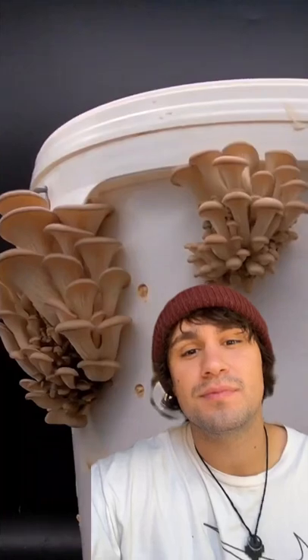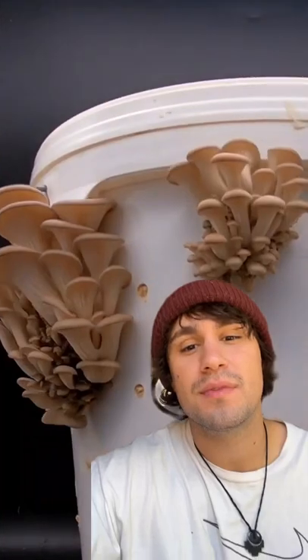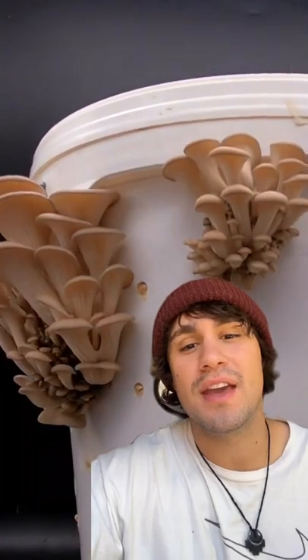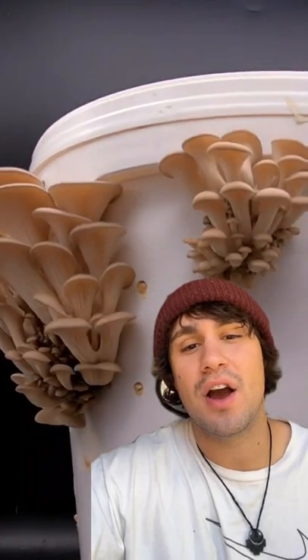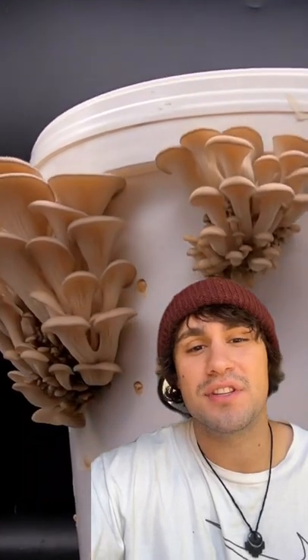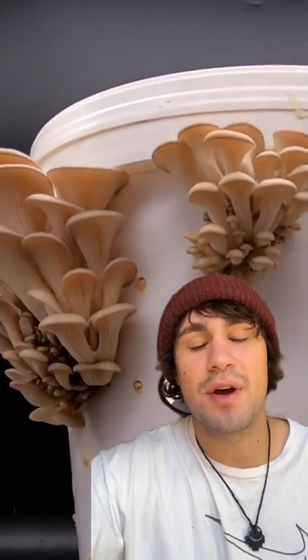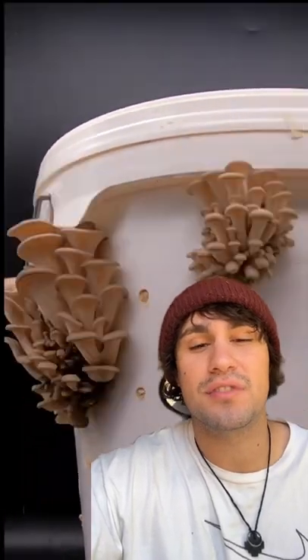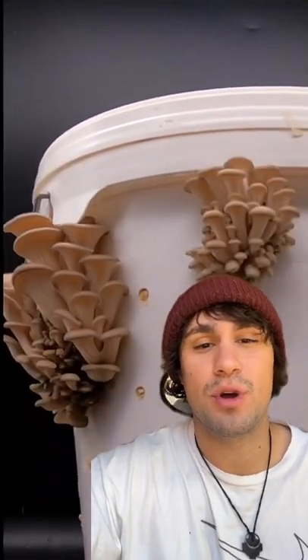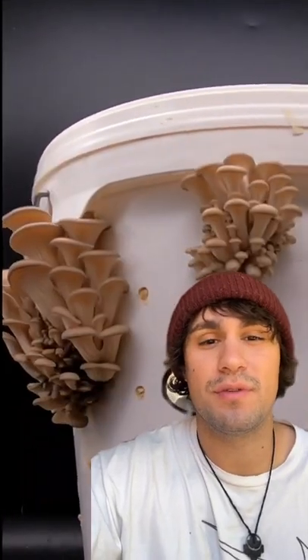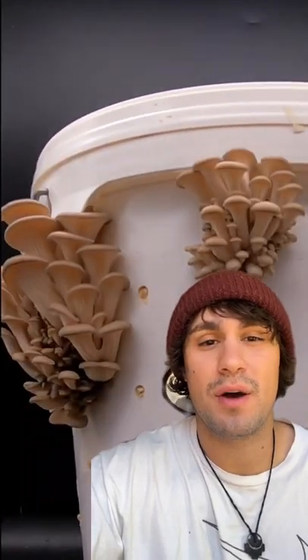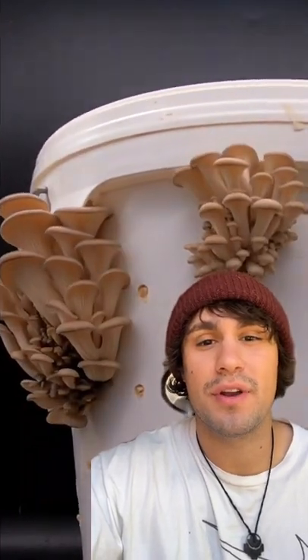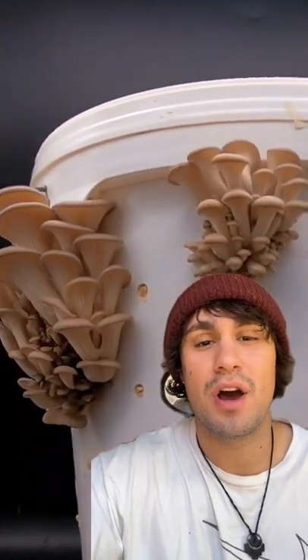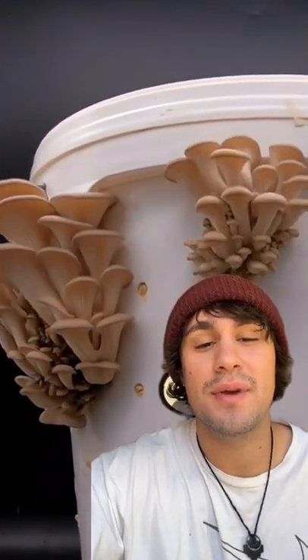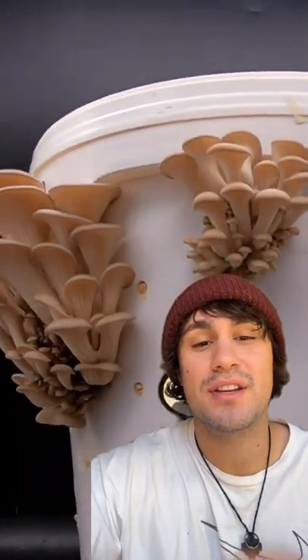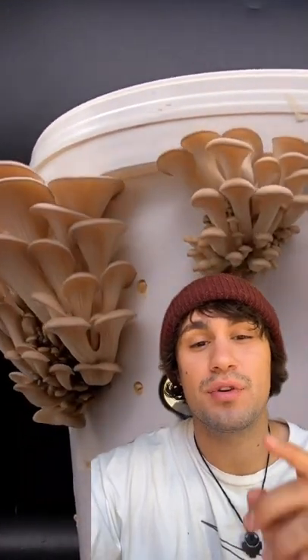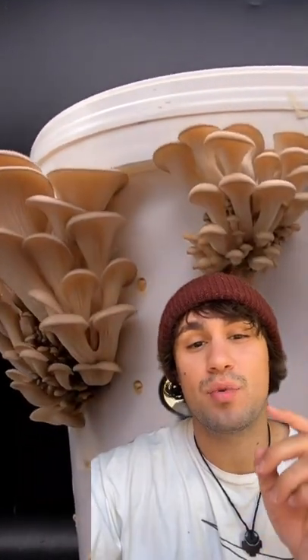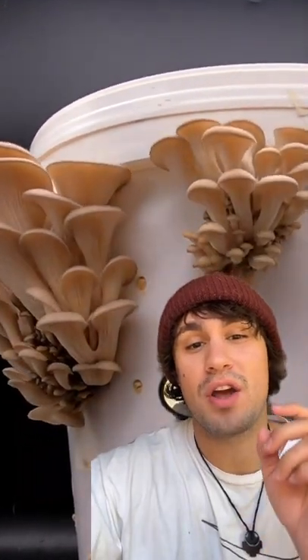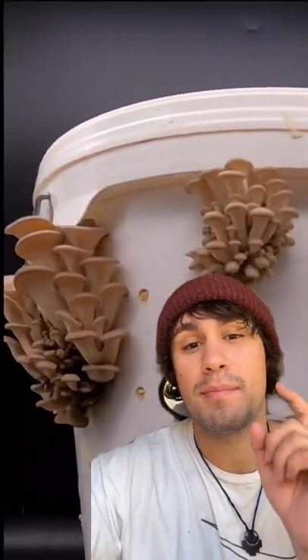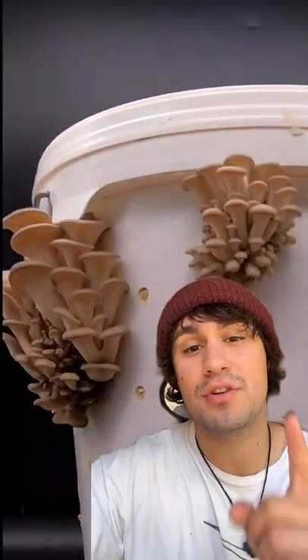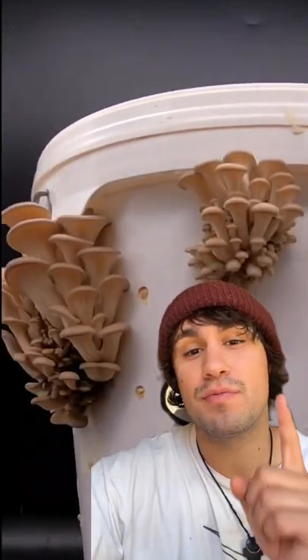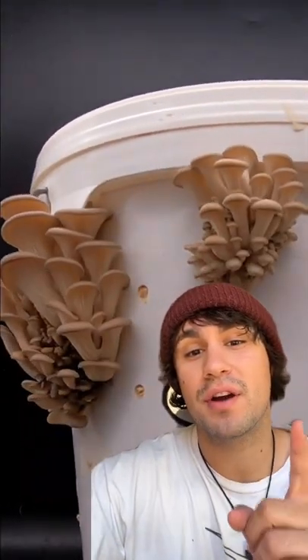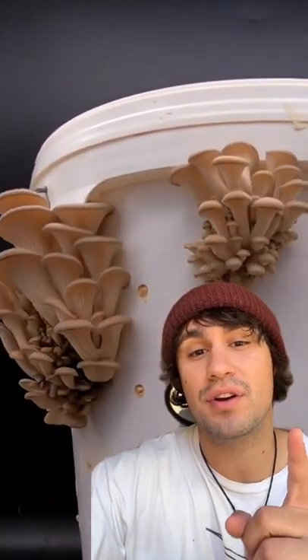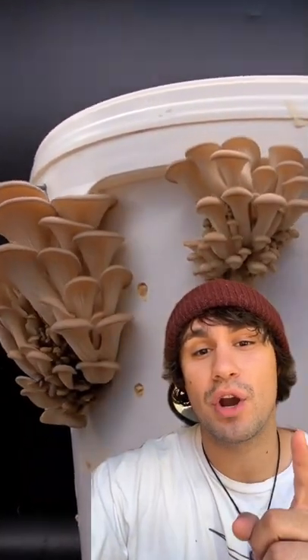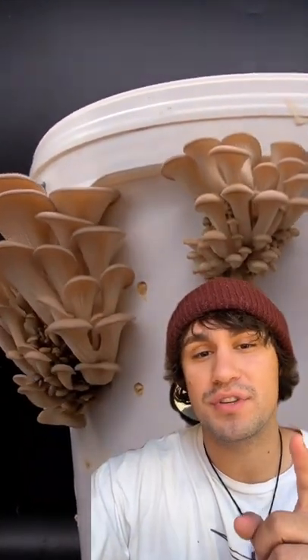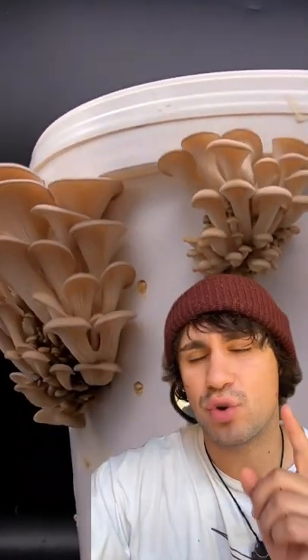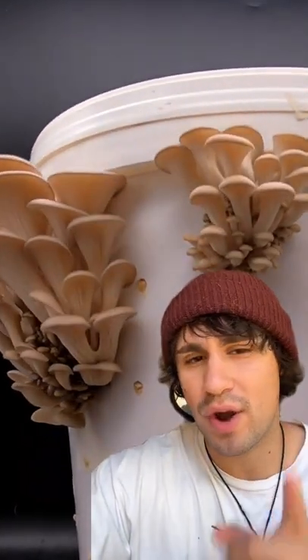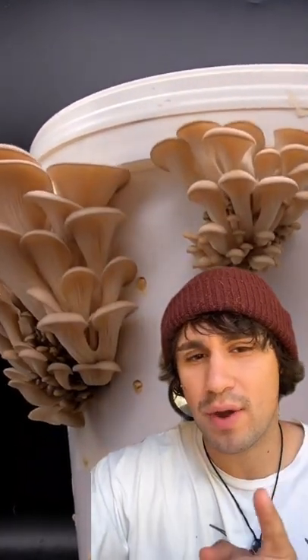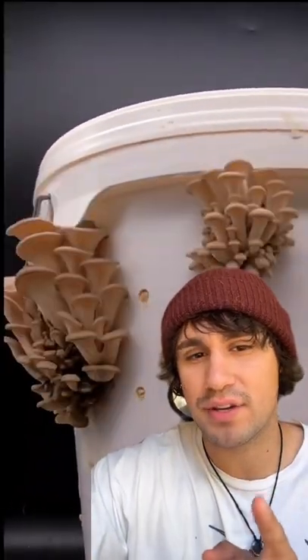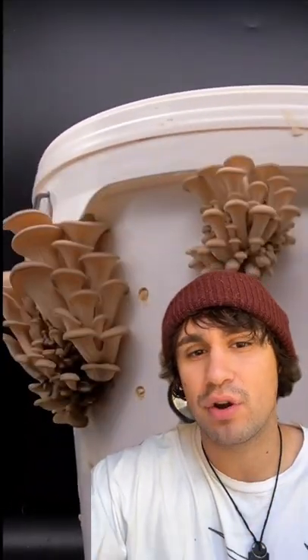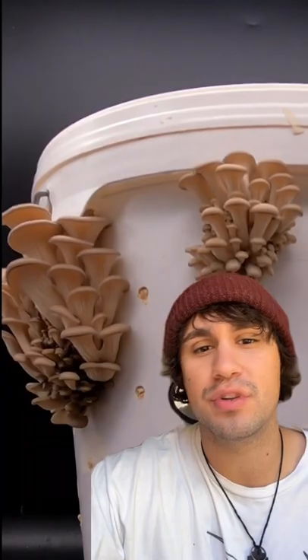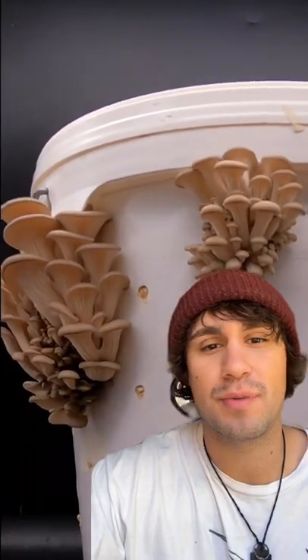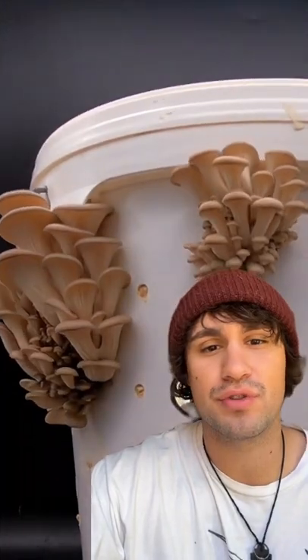Hey guys, it's Marcus from Urban Farm It. I'm here to tell you why the mushroom bucket grow is a great way to grow oyster mushrooms.